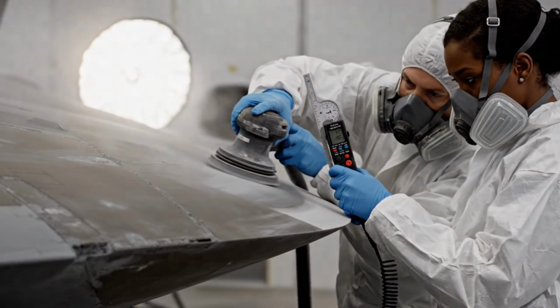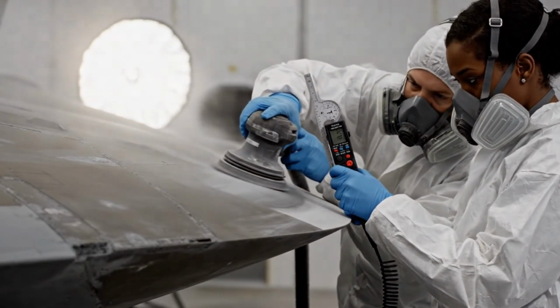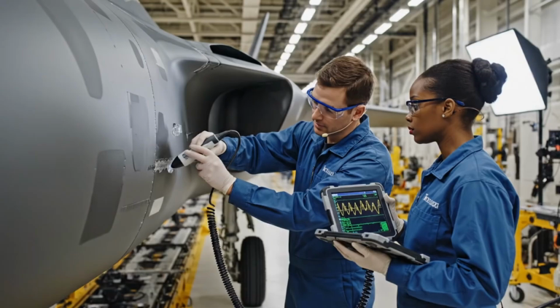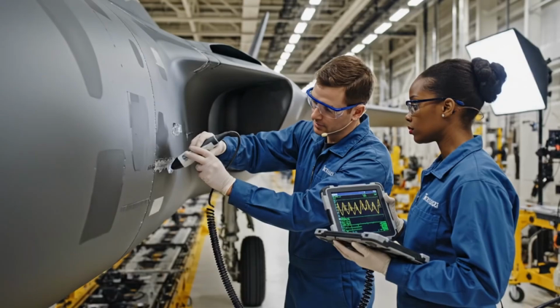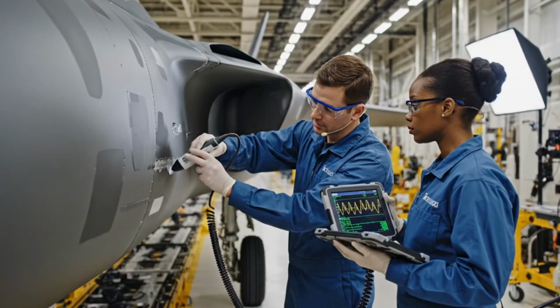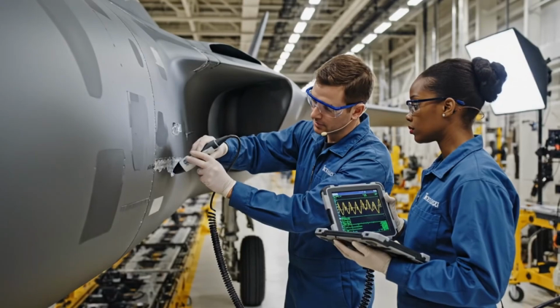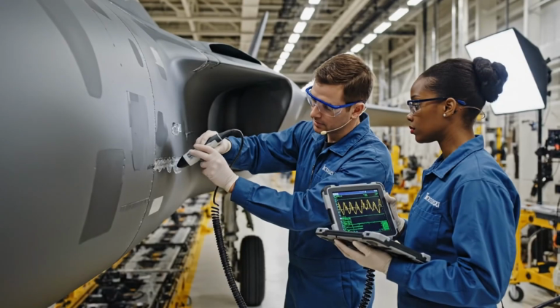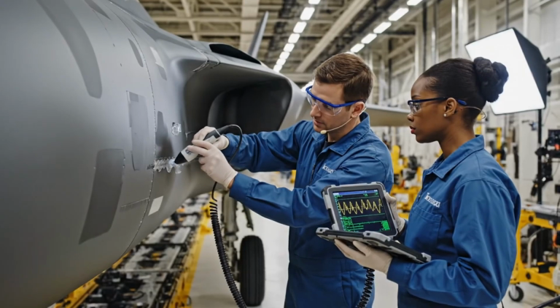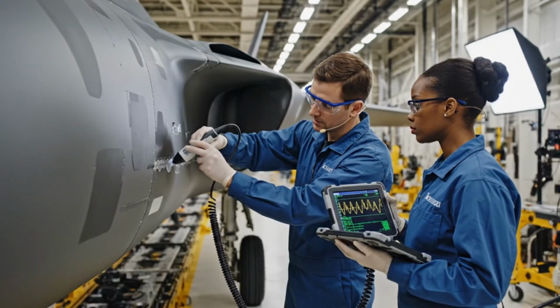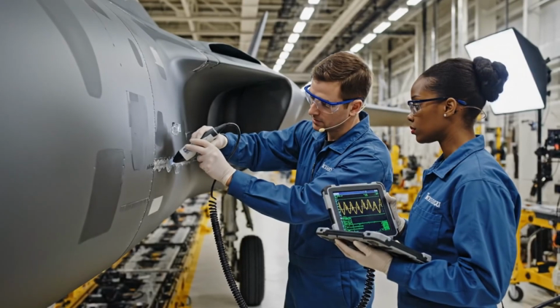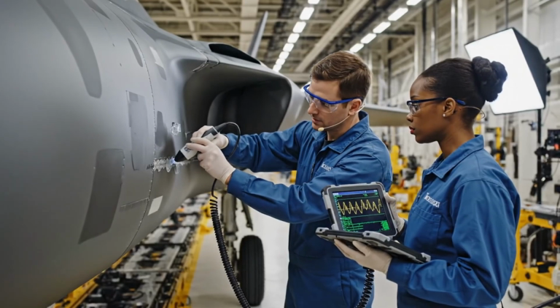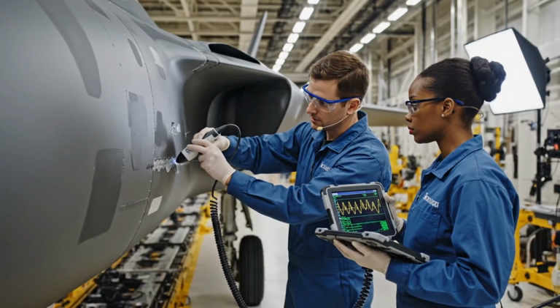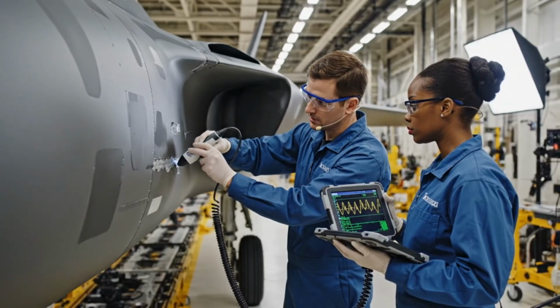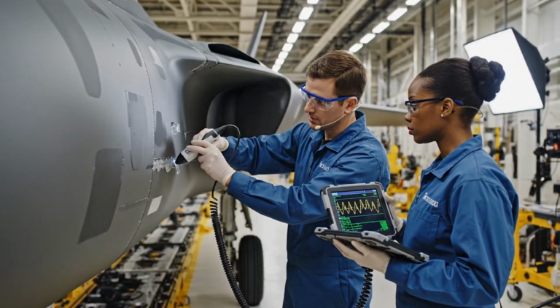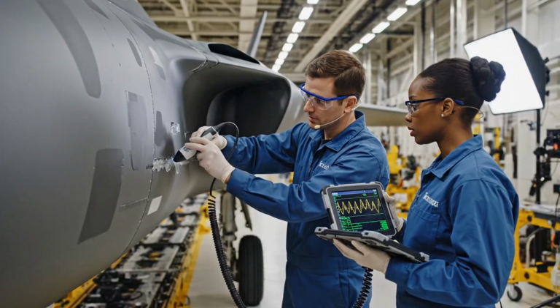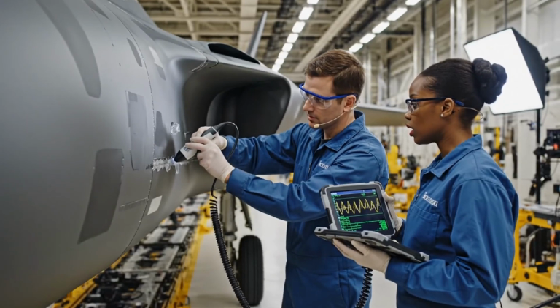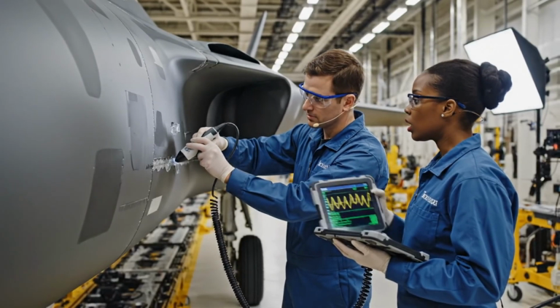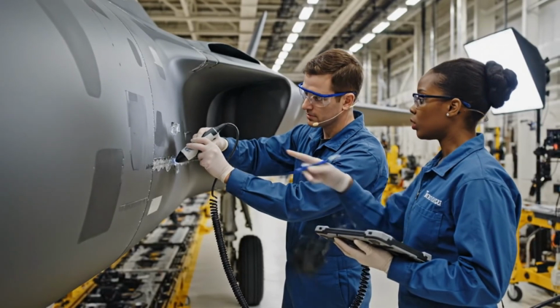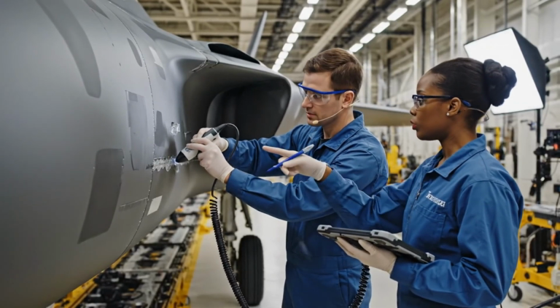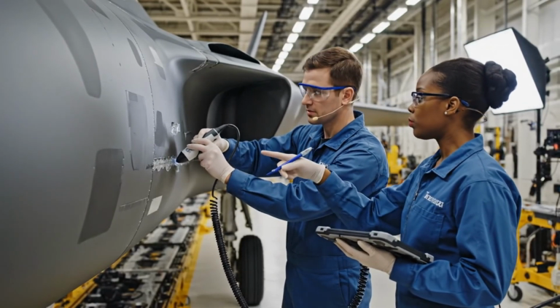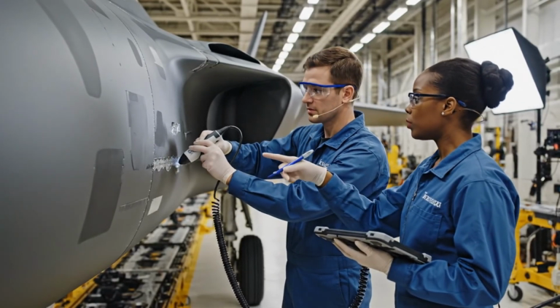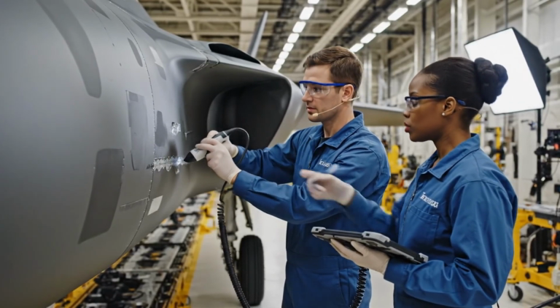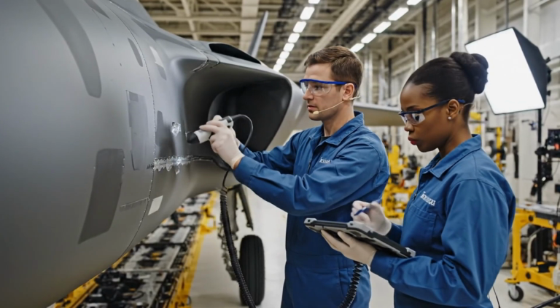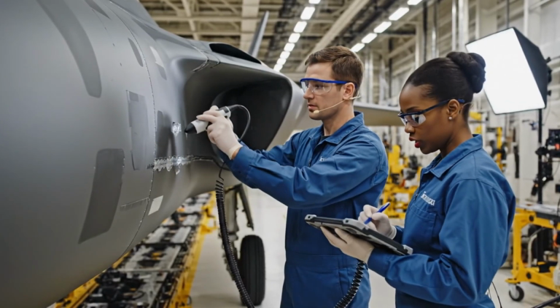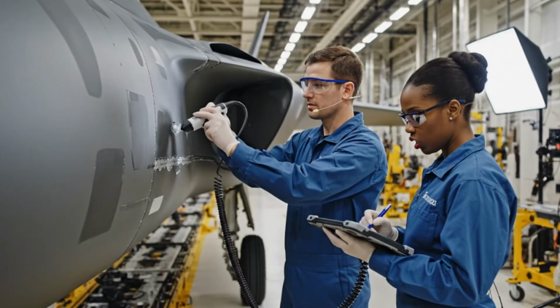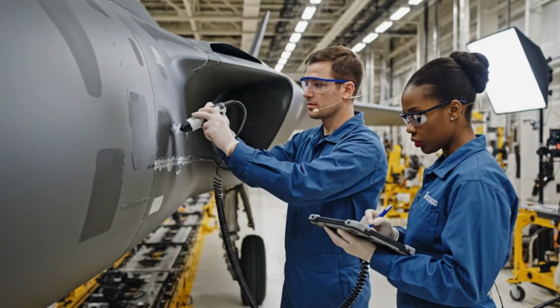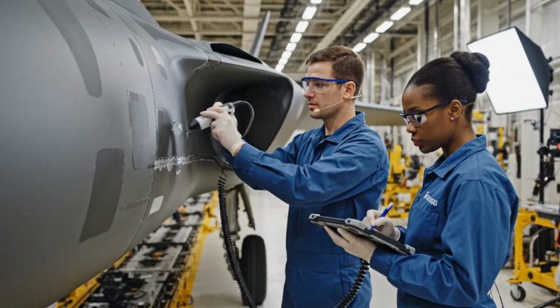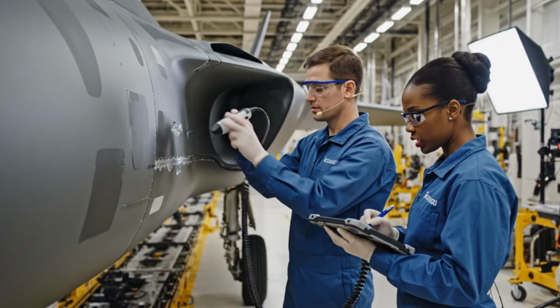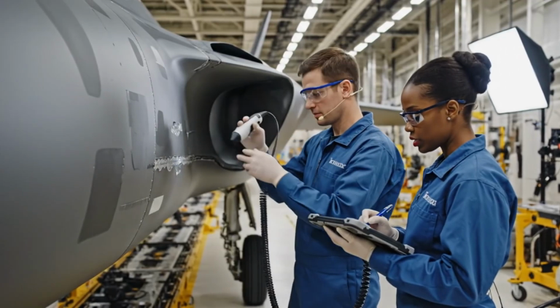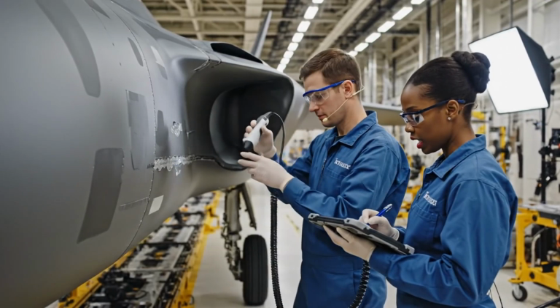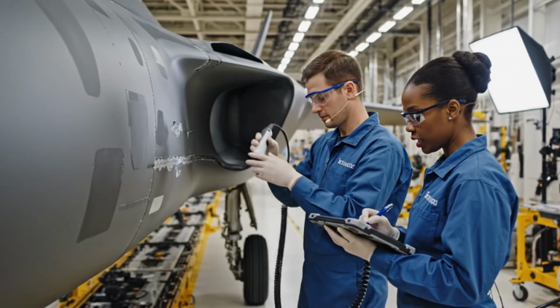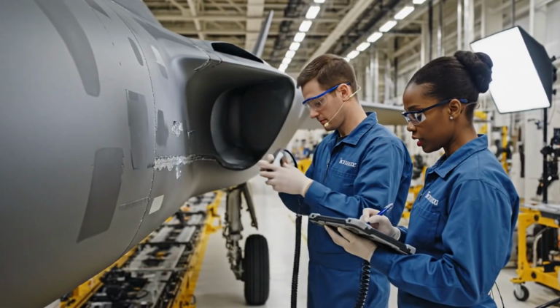Check the B-scan at grid reference delta 4. We have an indication here. Confirmed. The amplitude is within tolerance, but let's re-scan the area.